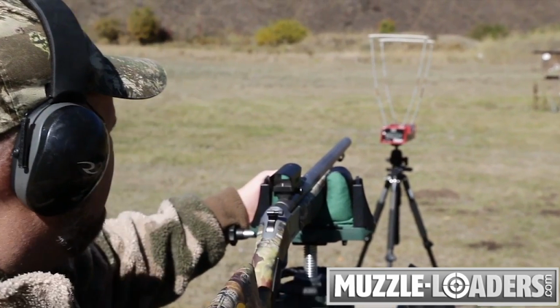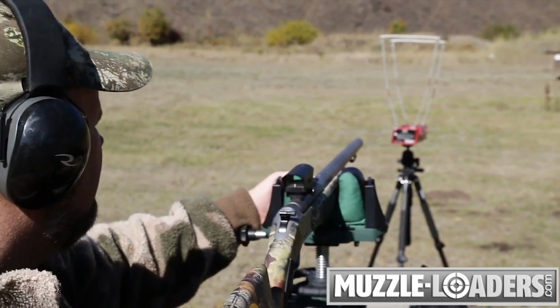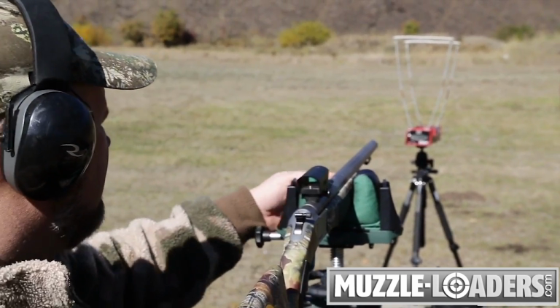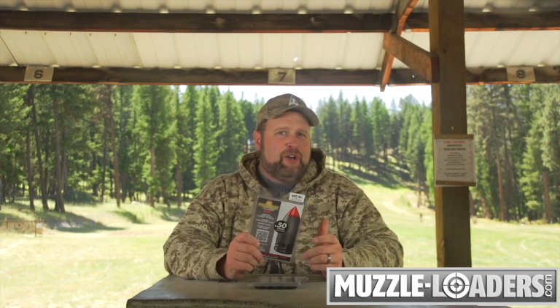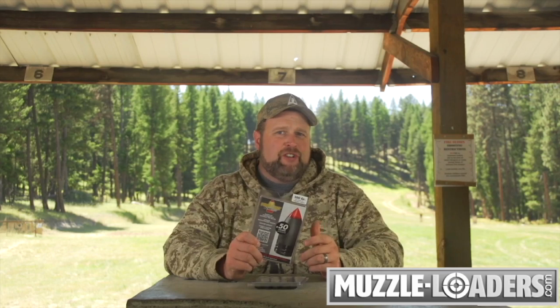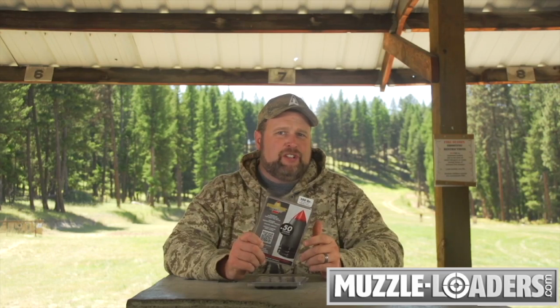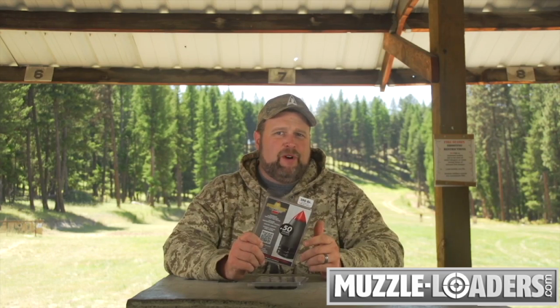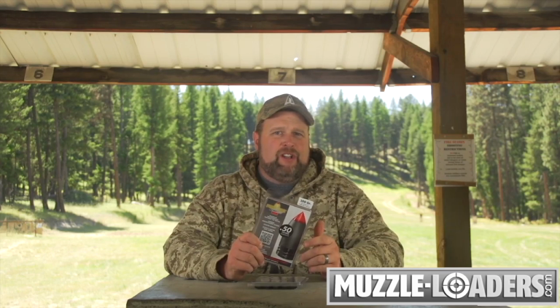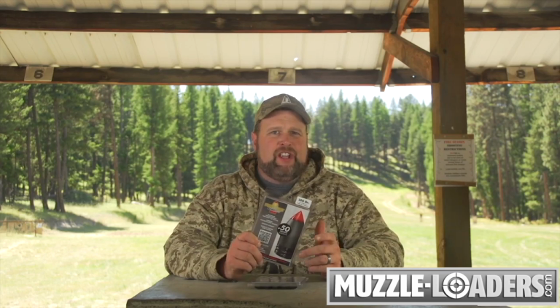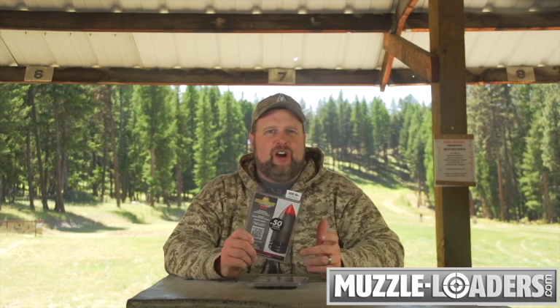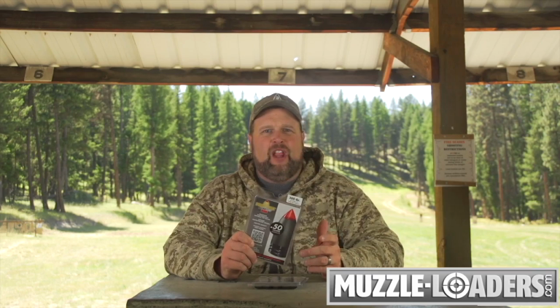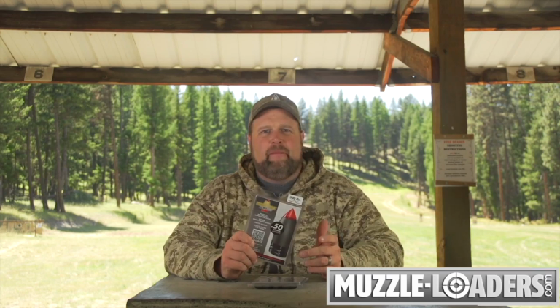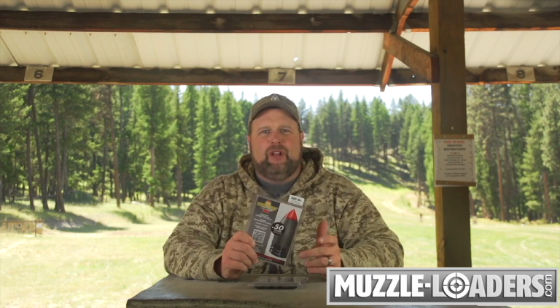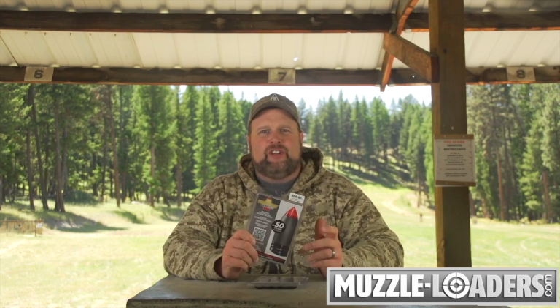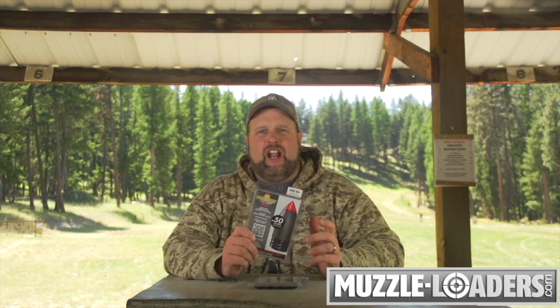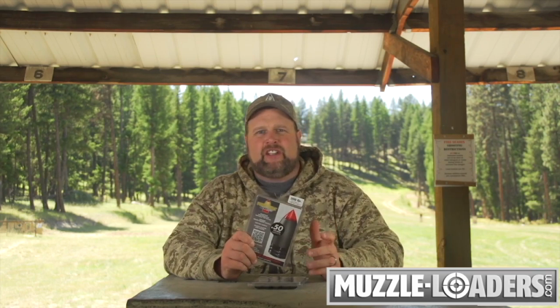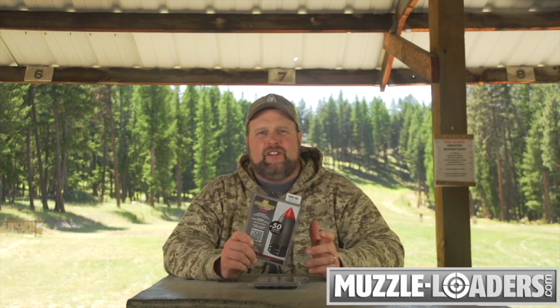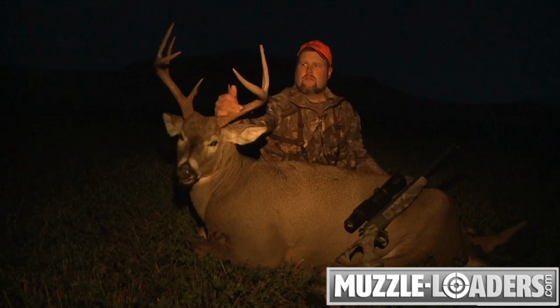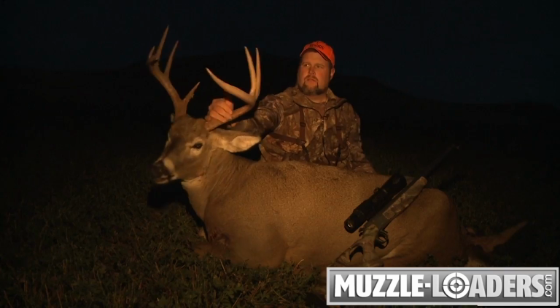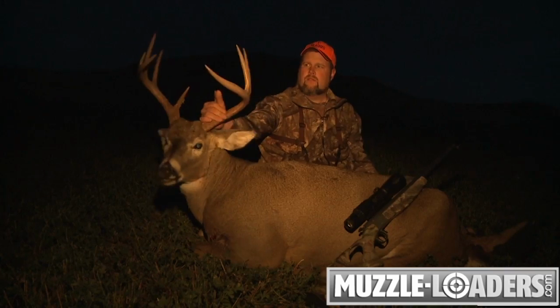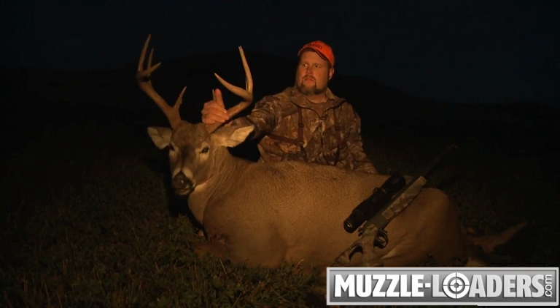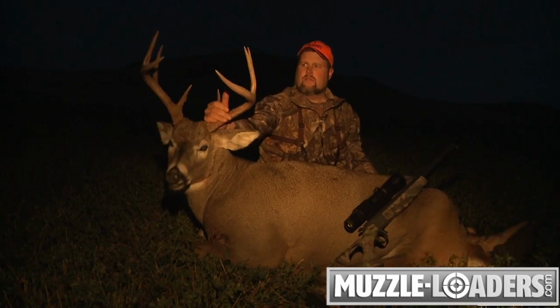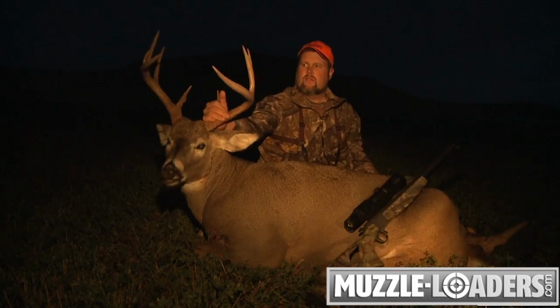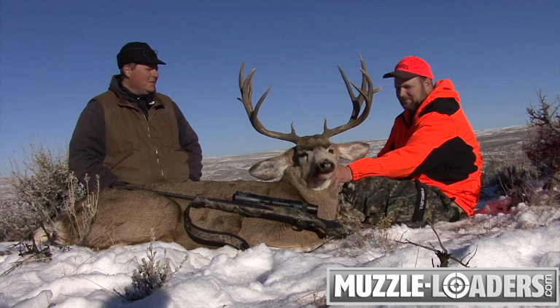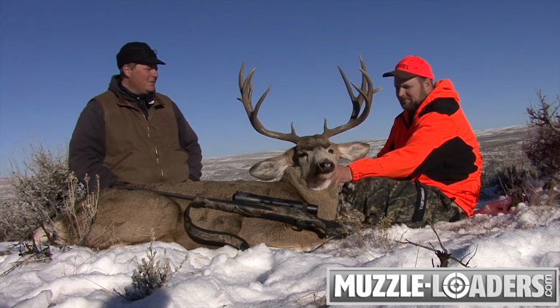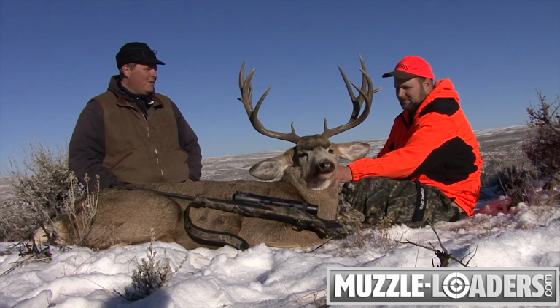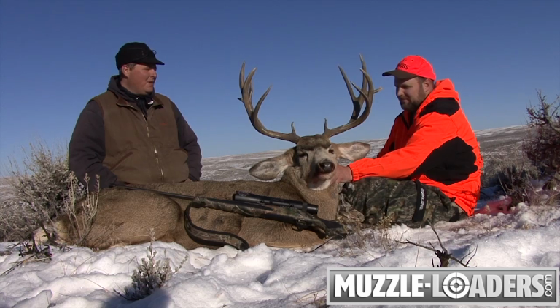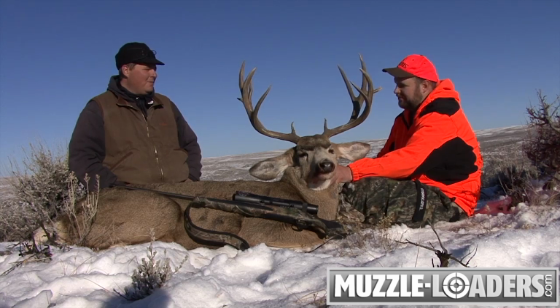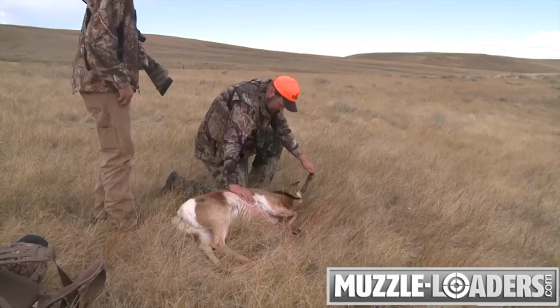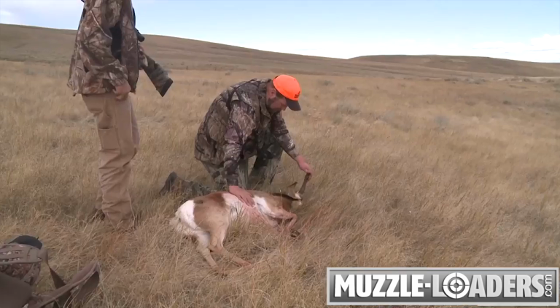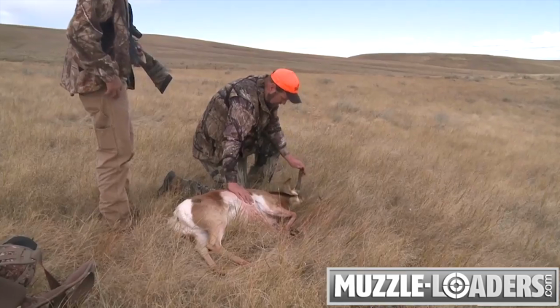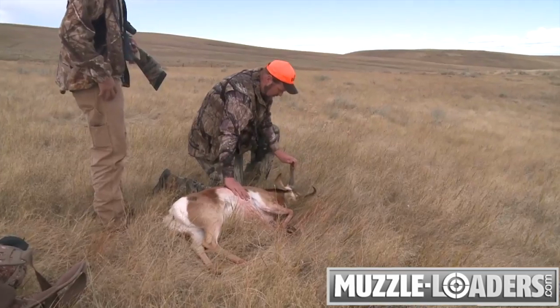In my personal experience, the Aerolite Bullets are excellent for whitetail, mule deer, and antelope hunting.